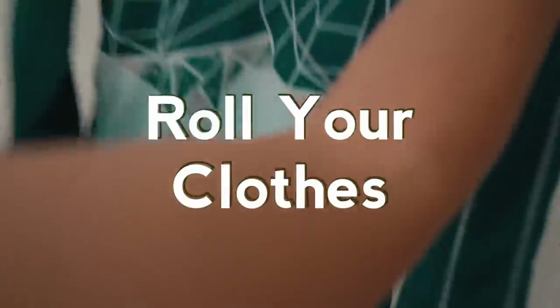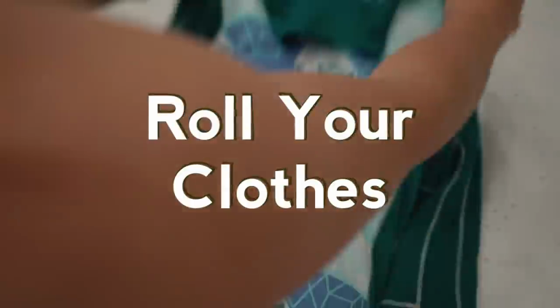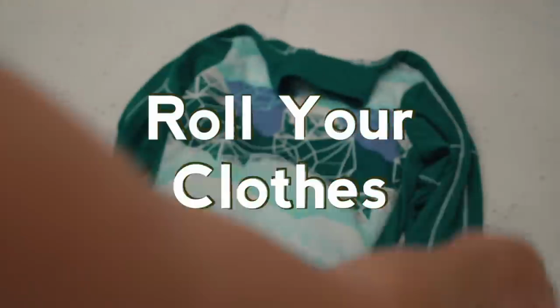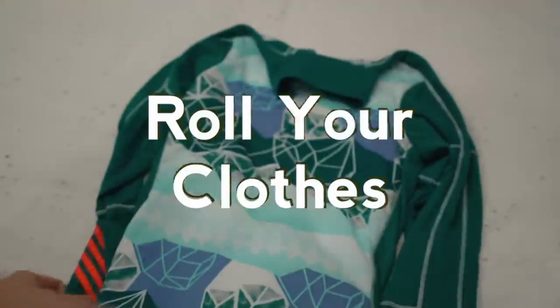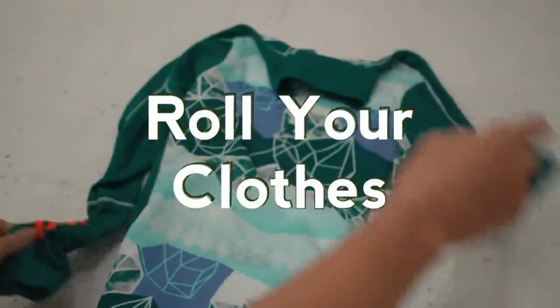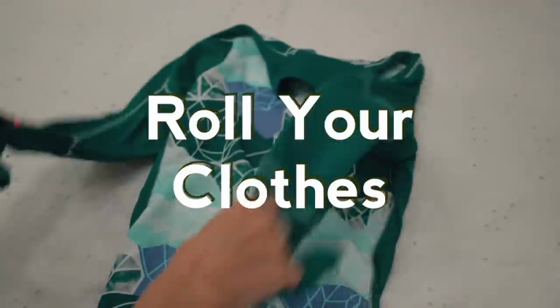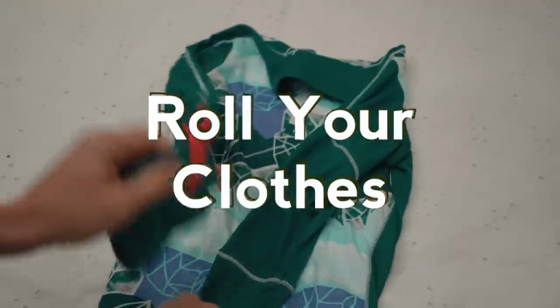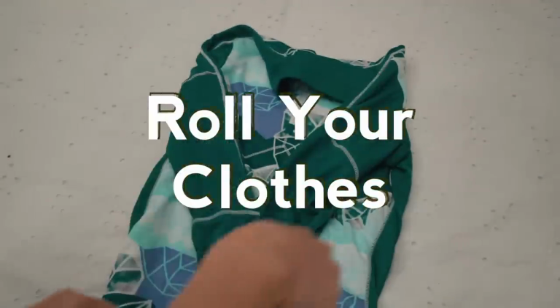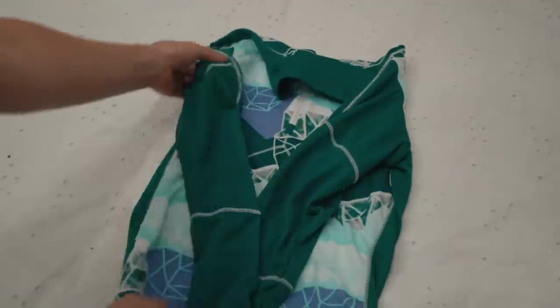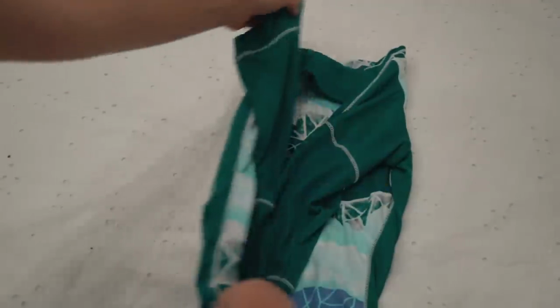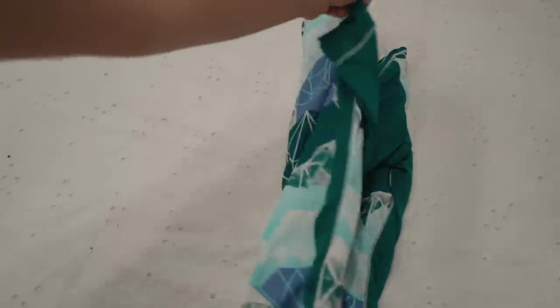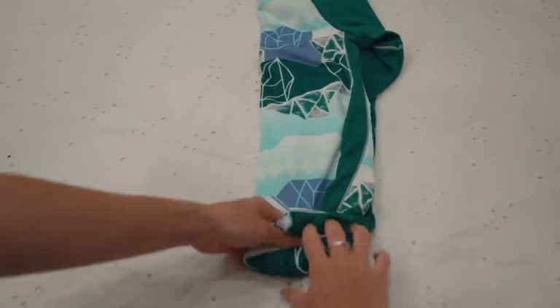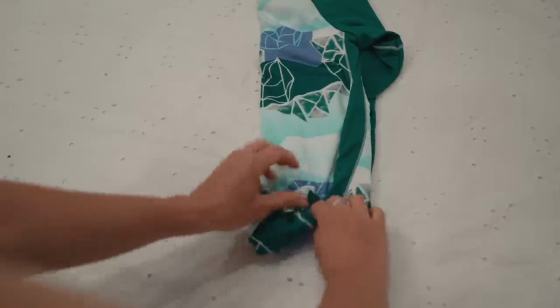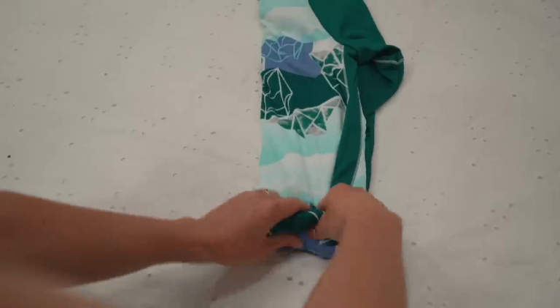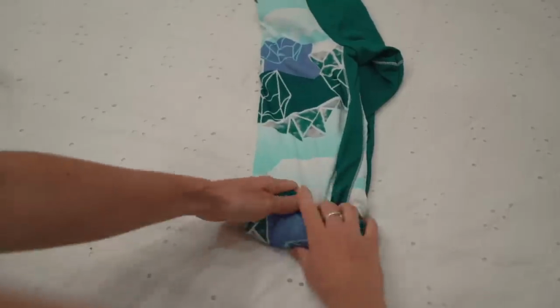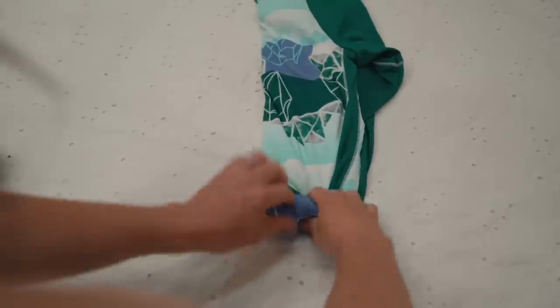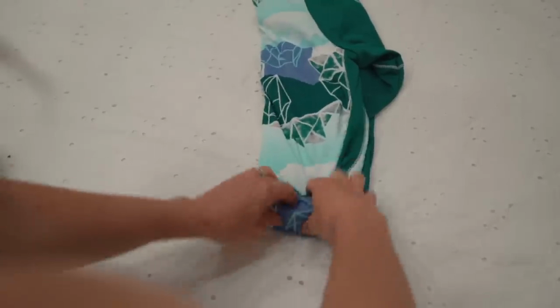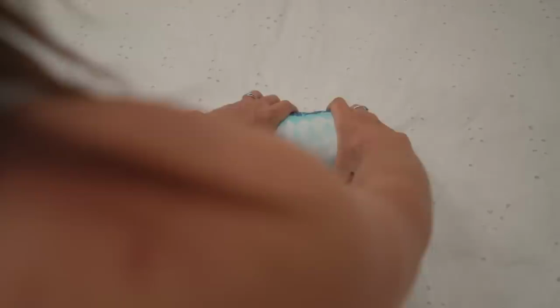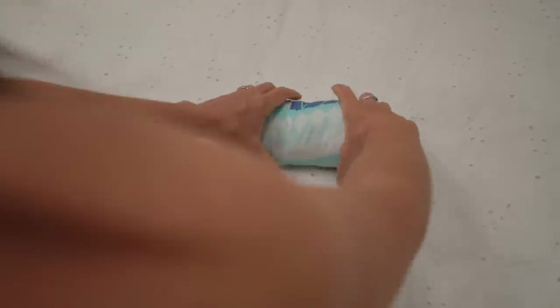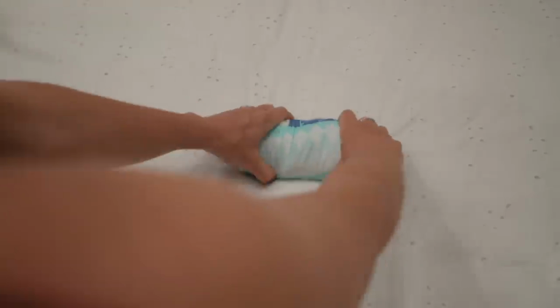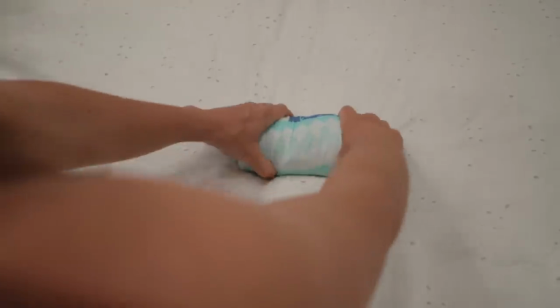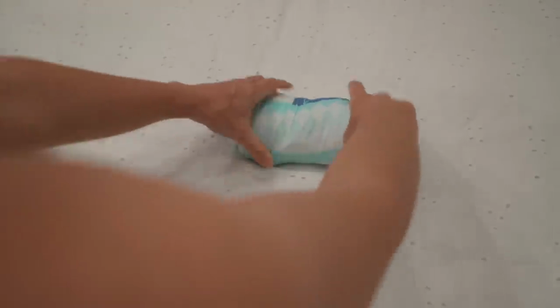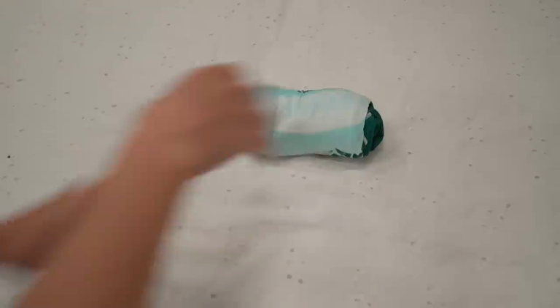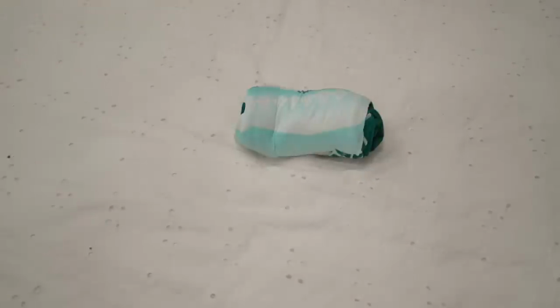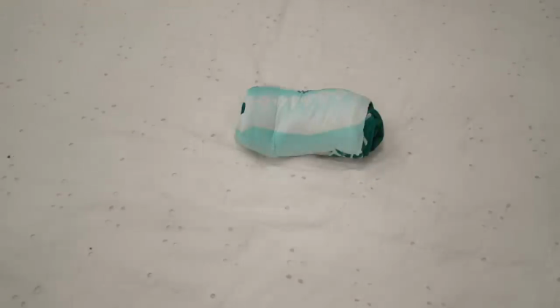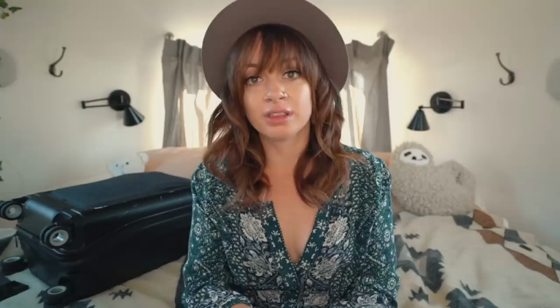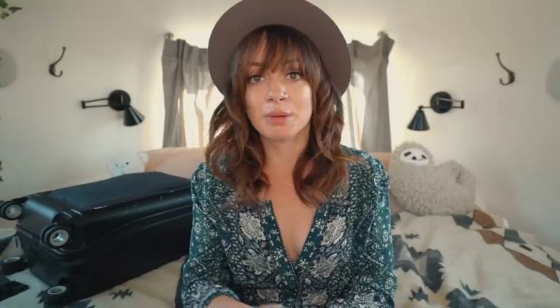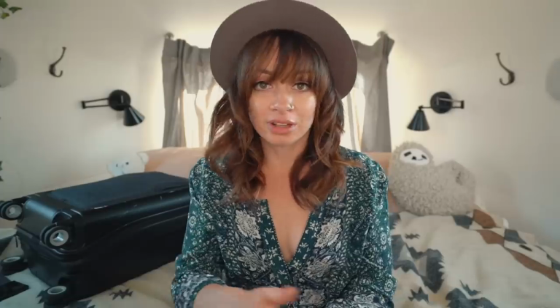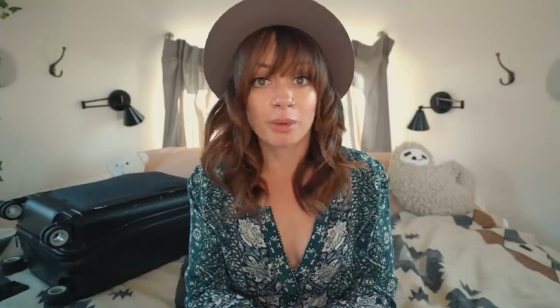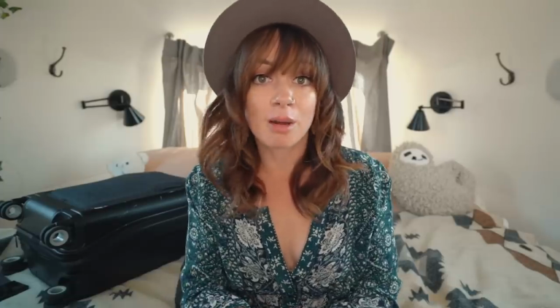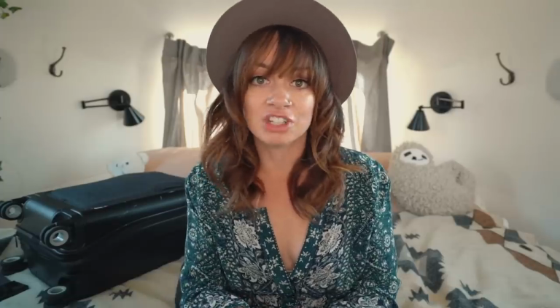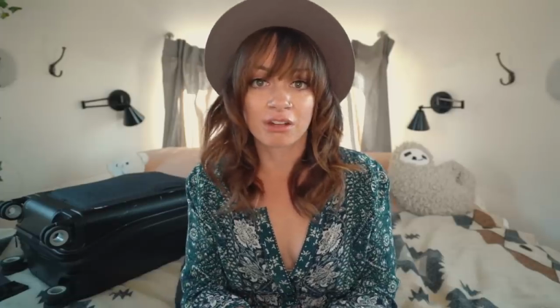Roll your clothes instead of folding them. It actually saves you space when you roll your clothes all together instead of folding them and putting them on top of each other.